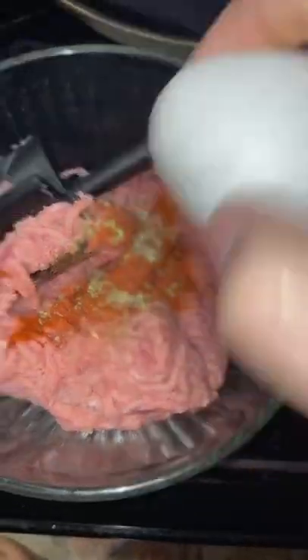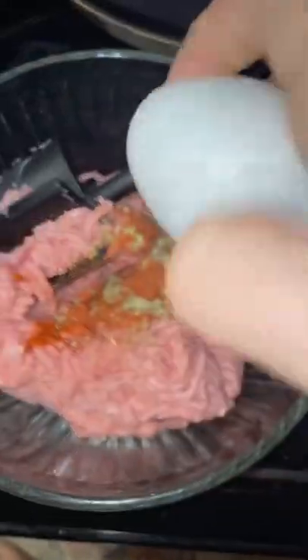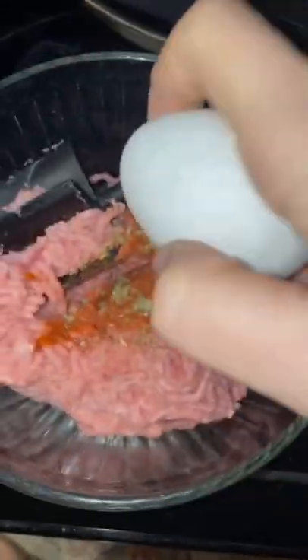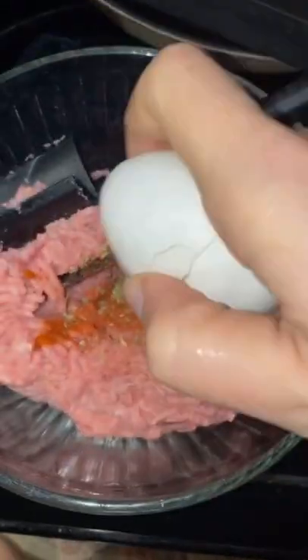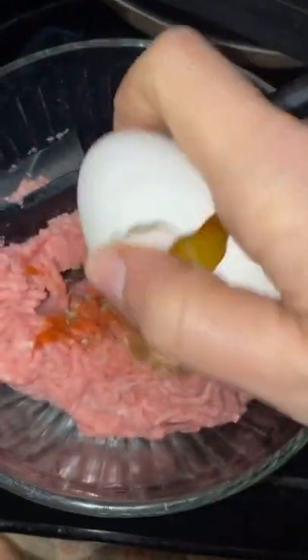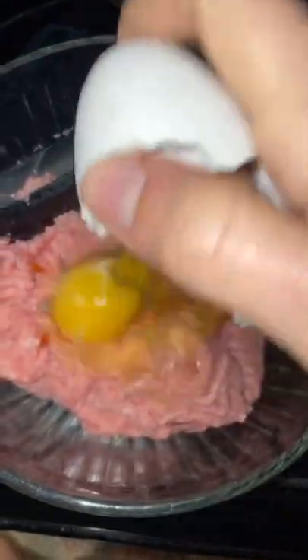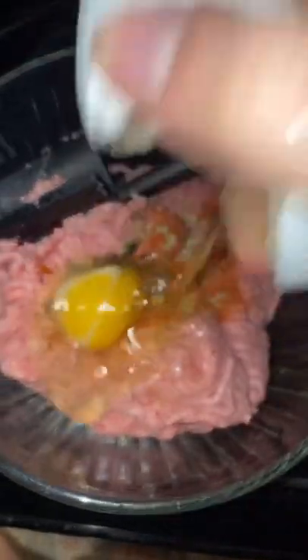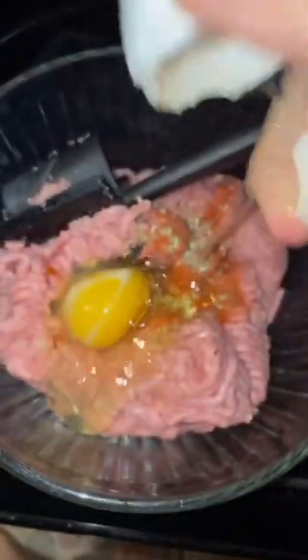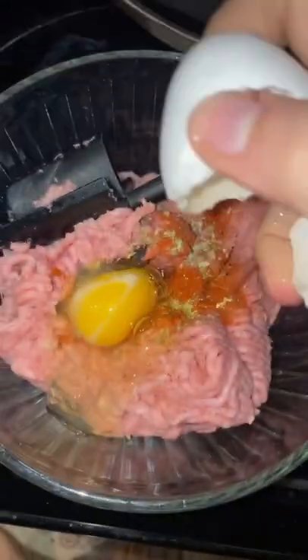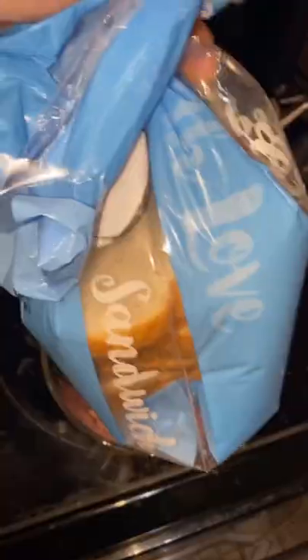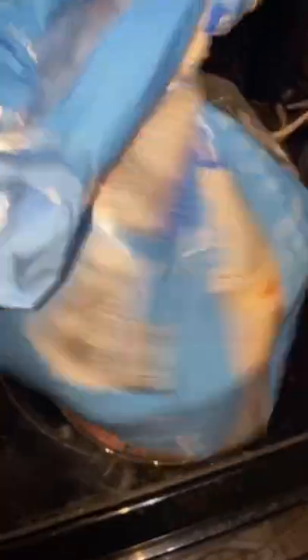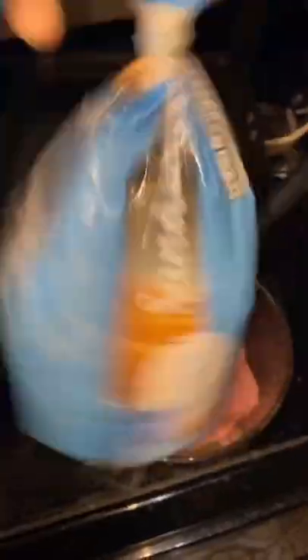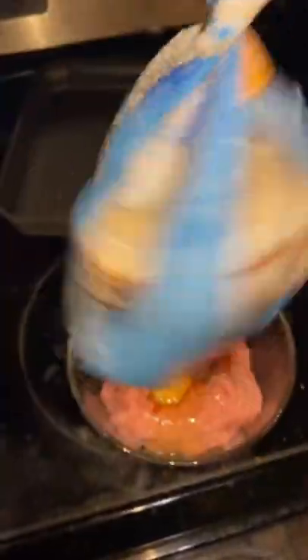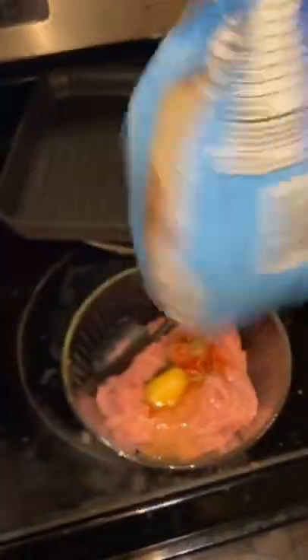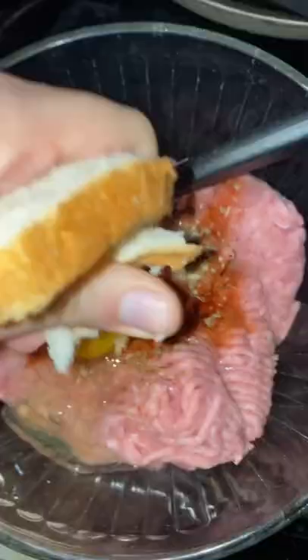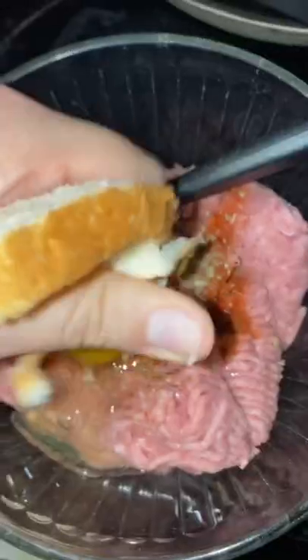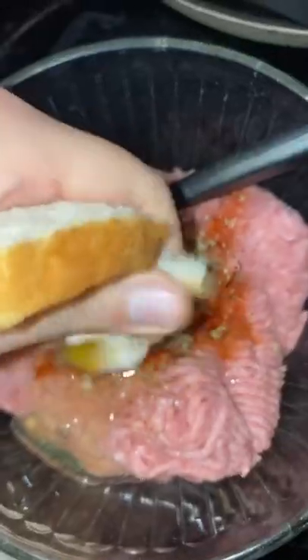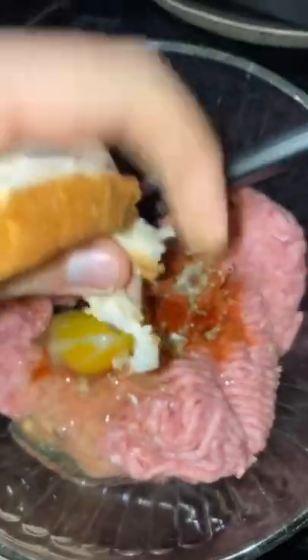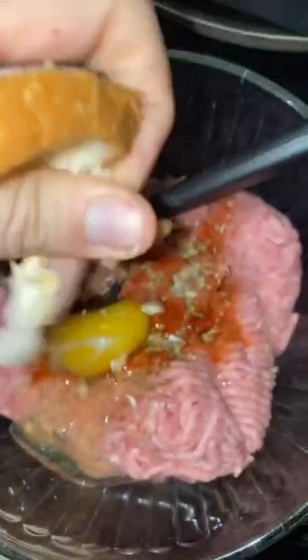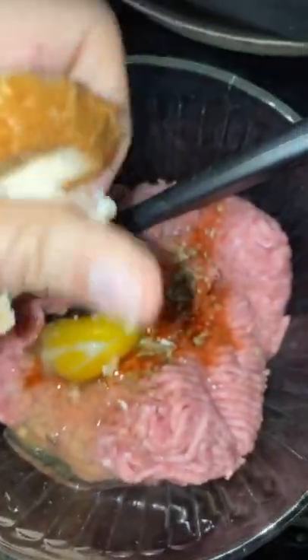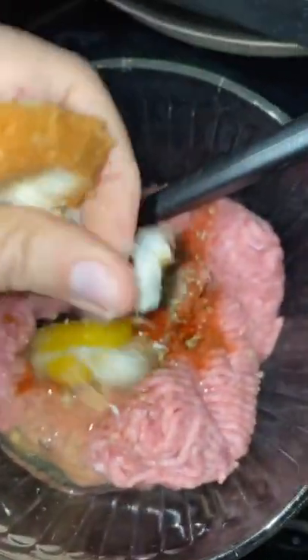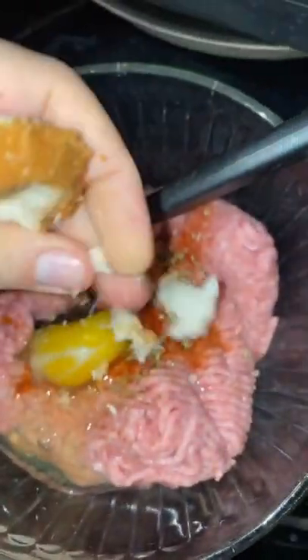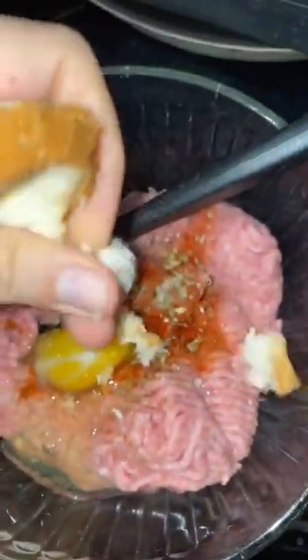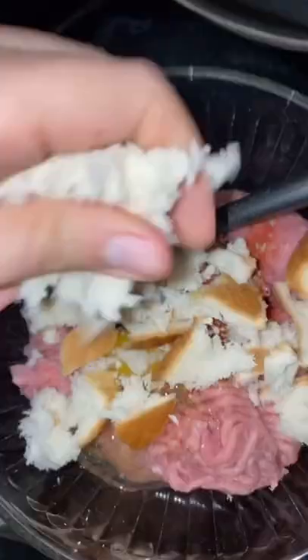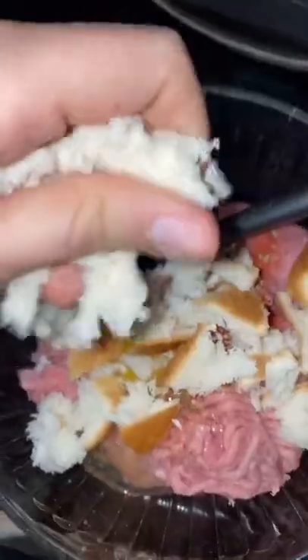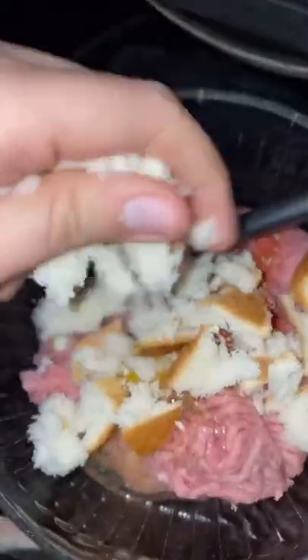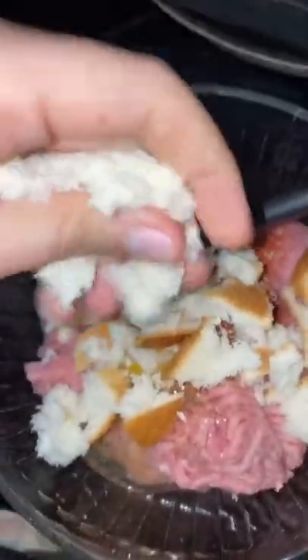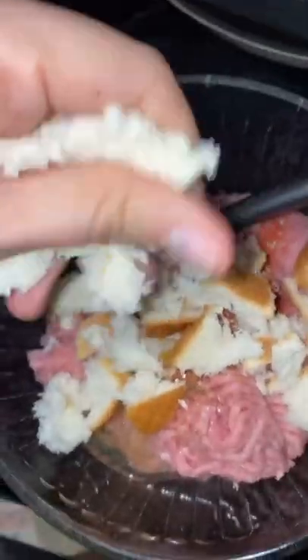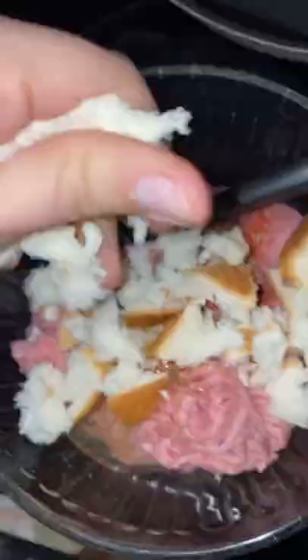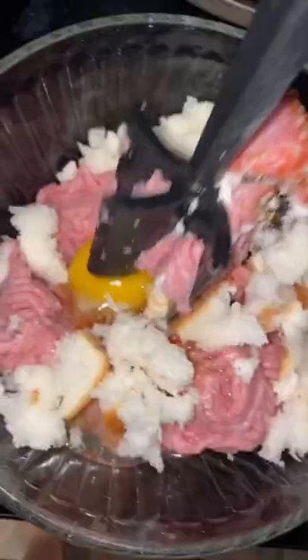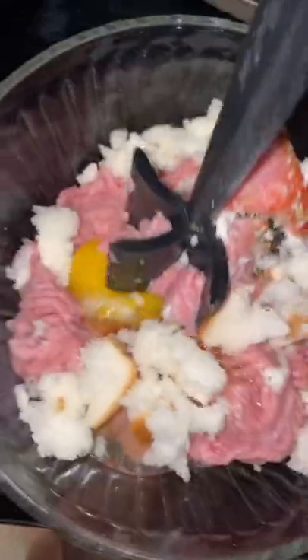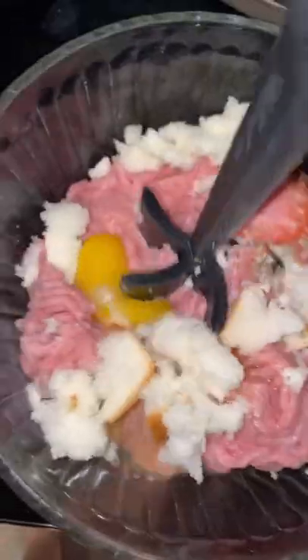Next, to make sure it all sticks together, let's add an egg and some bread. Crumble up about one piece of bread.